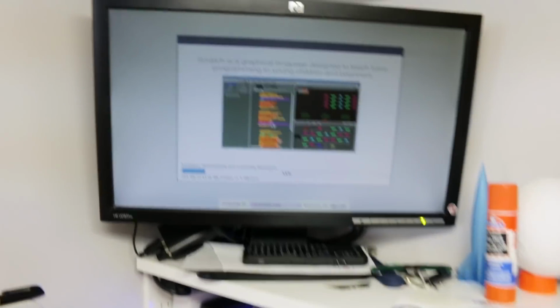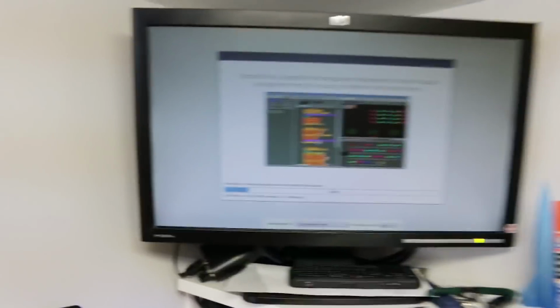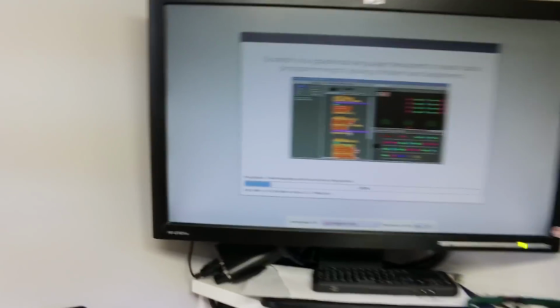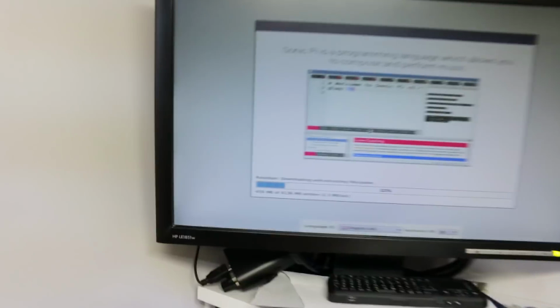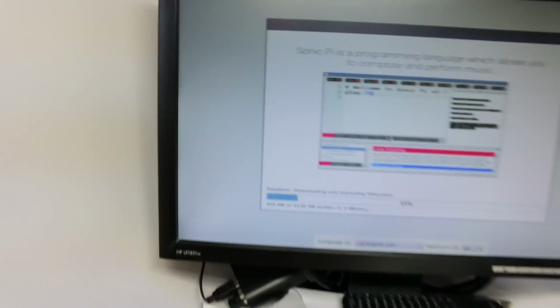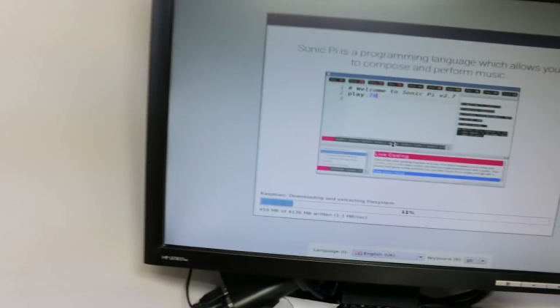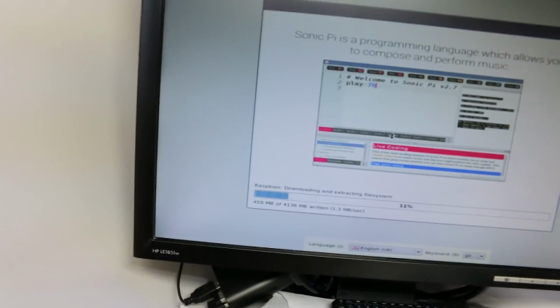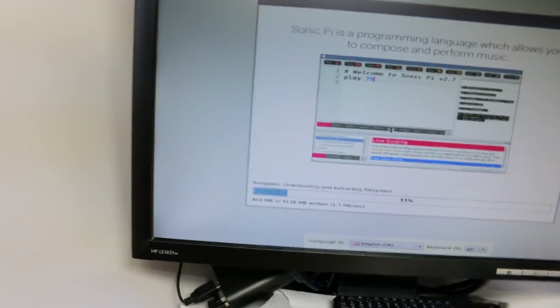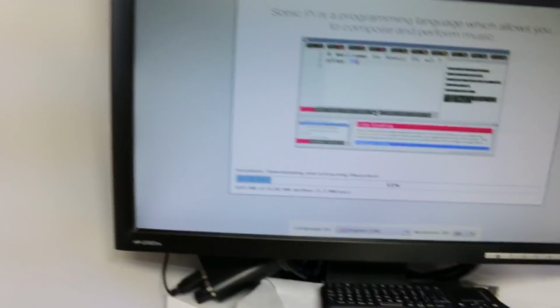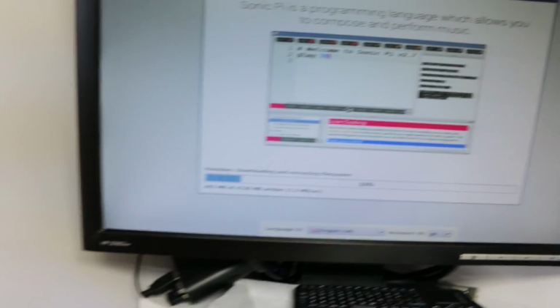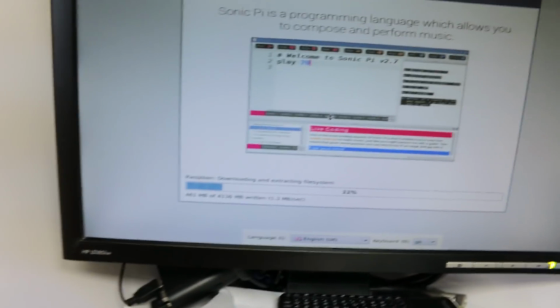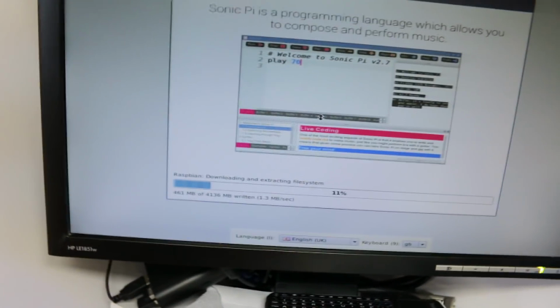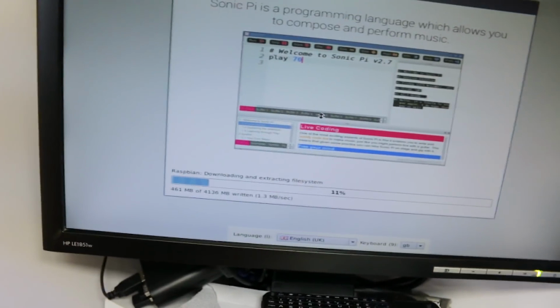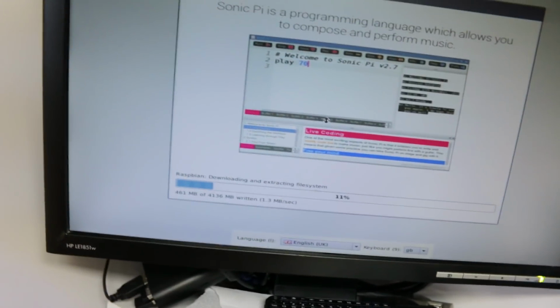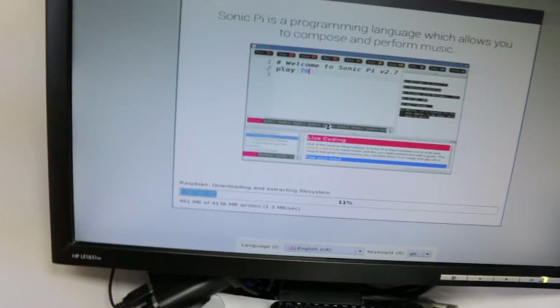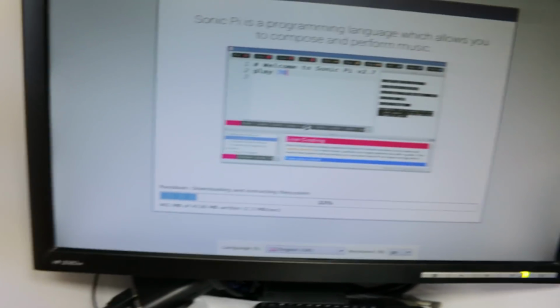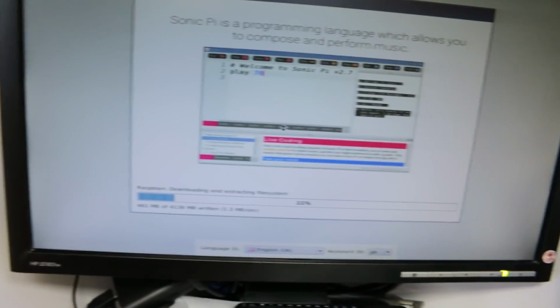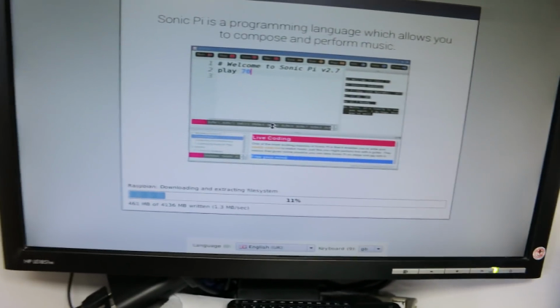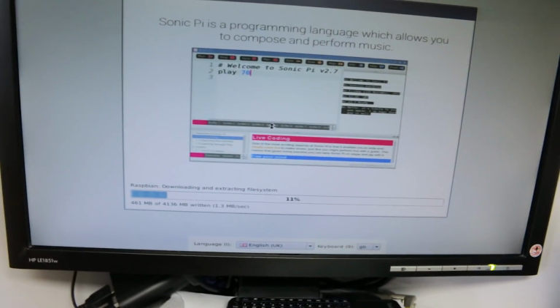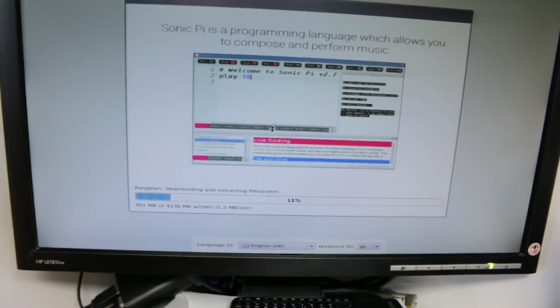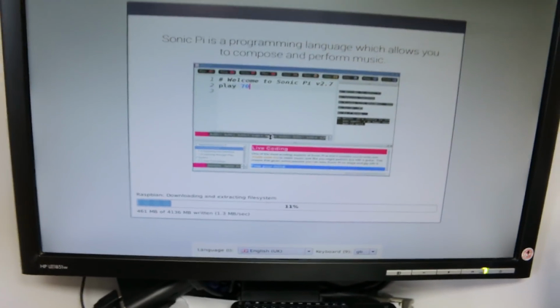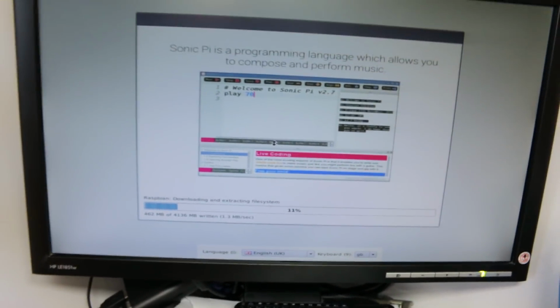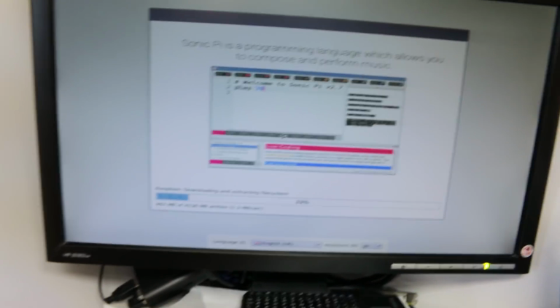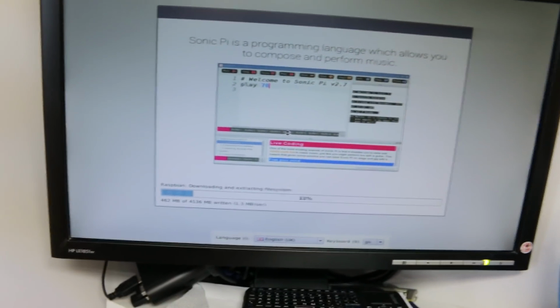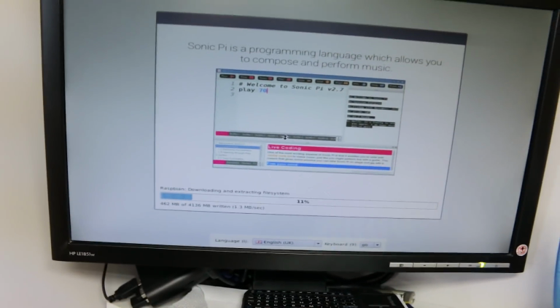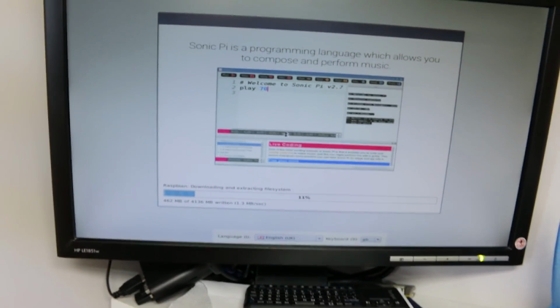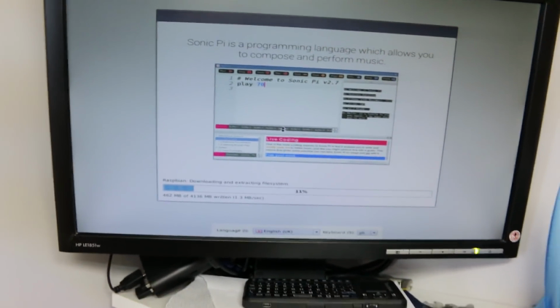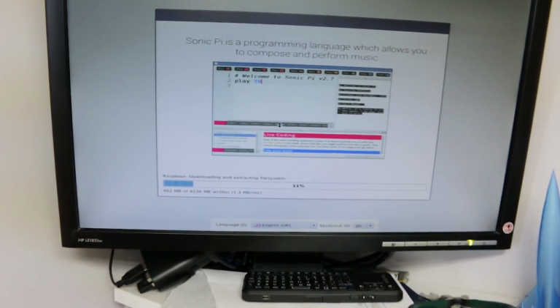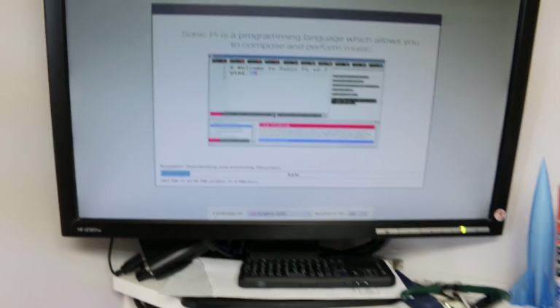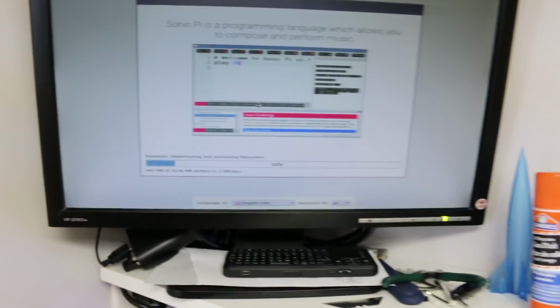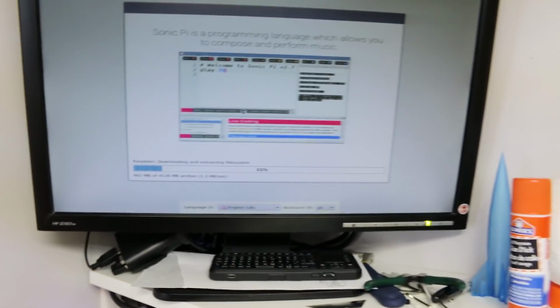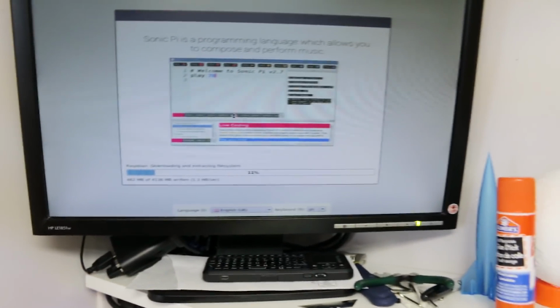This is really really easy — you just copy NOOBS over to the SD card, throw it in the machine, and hit go.